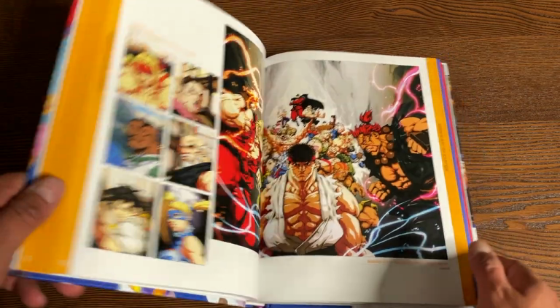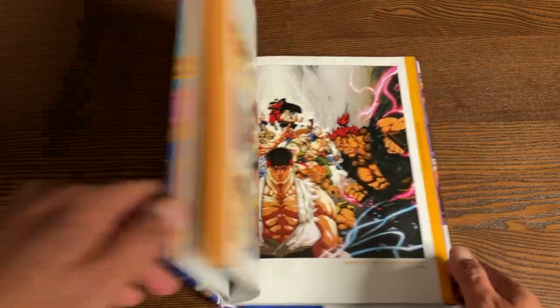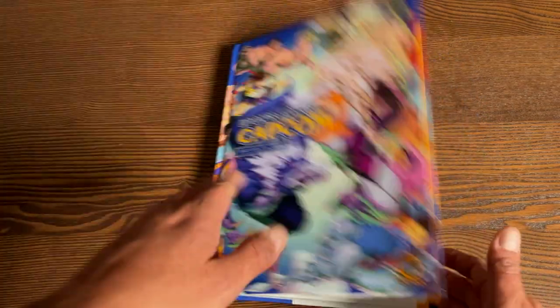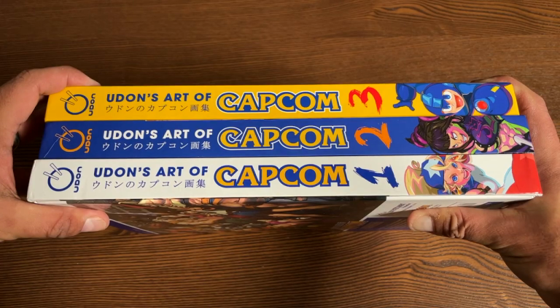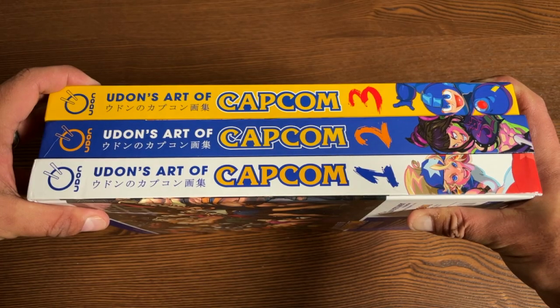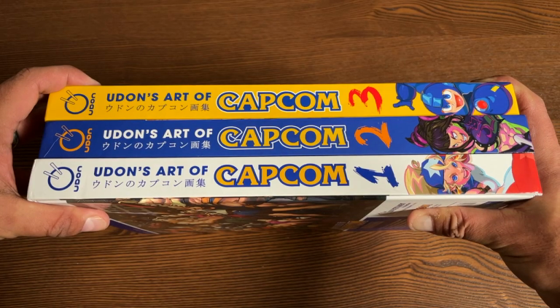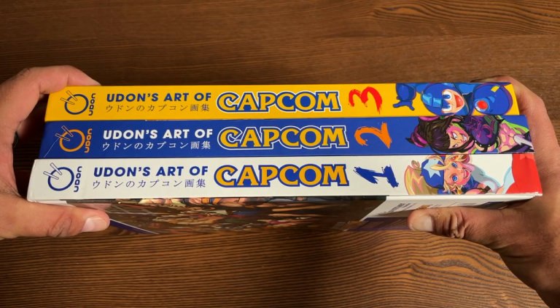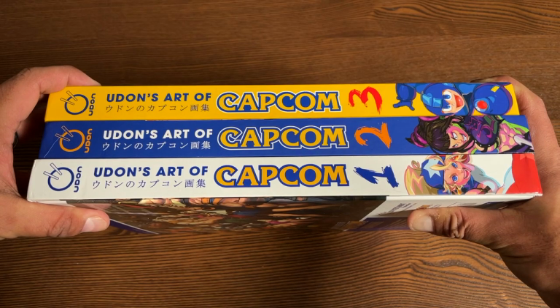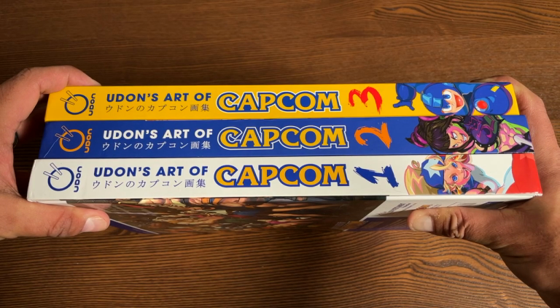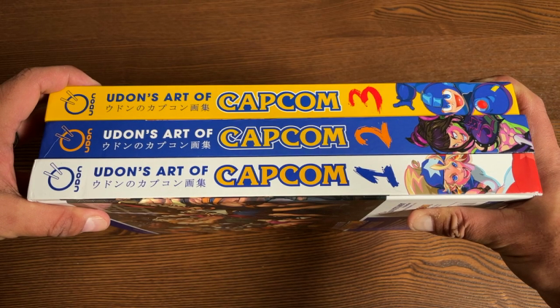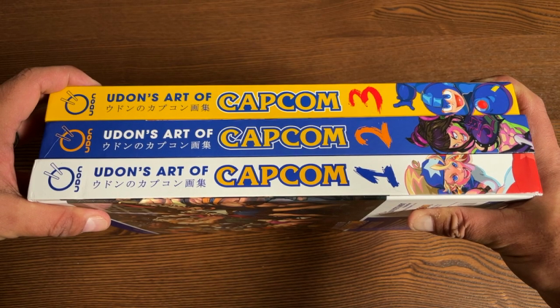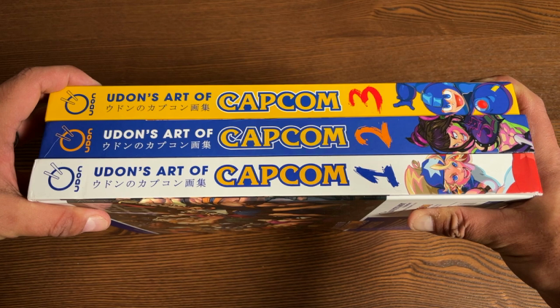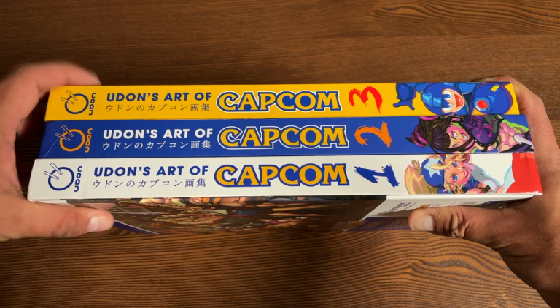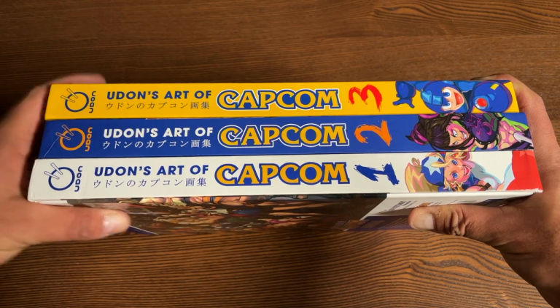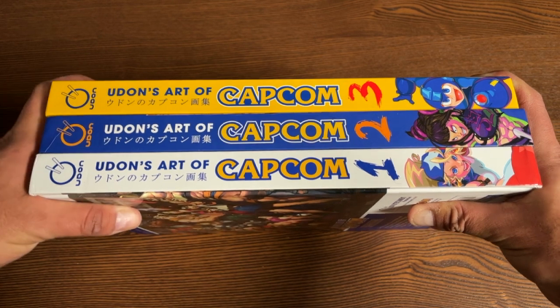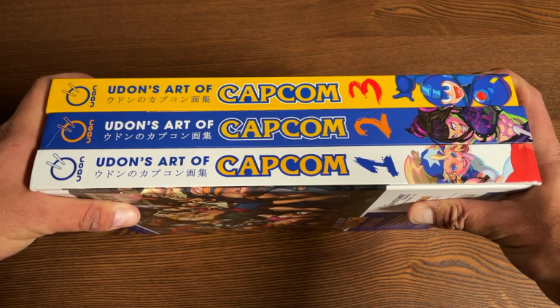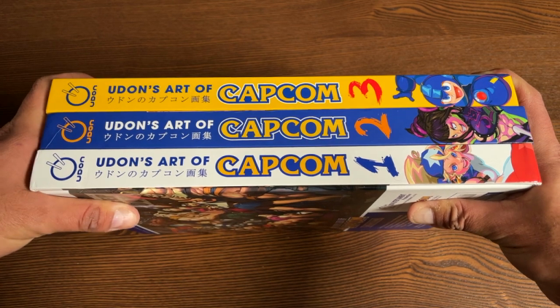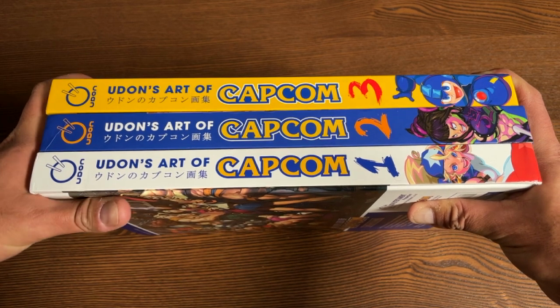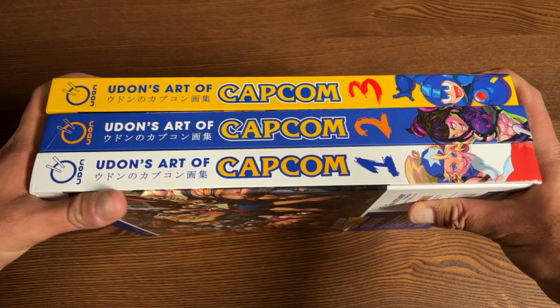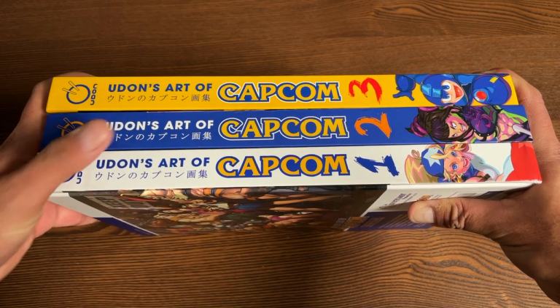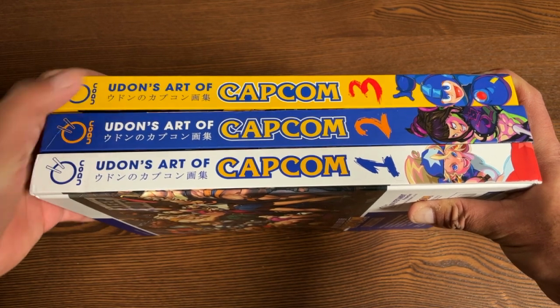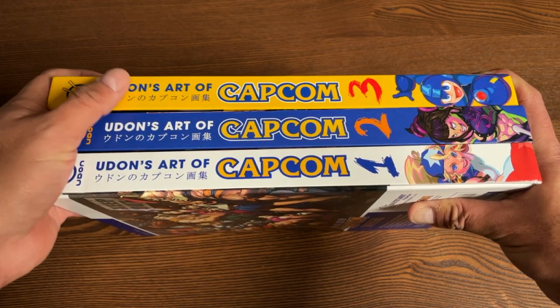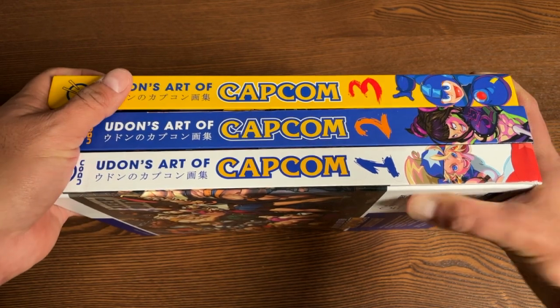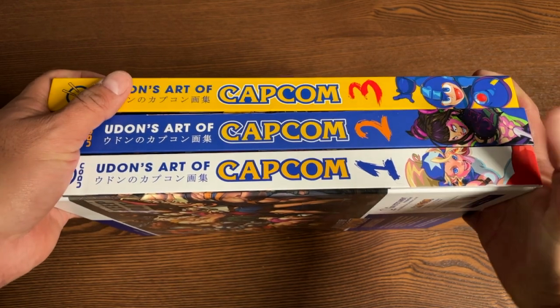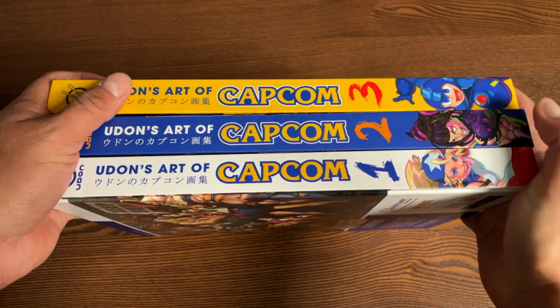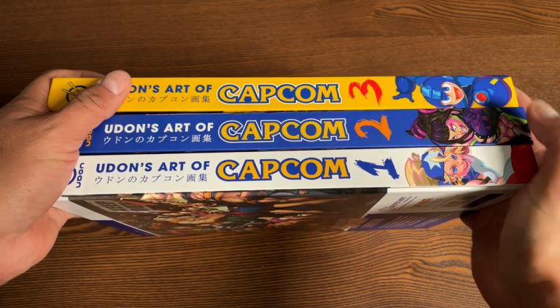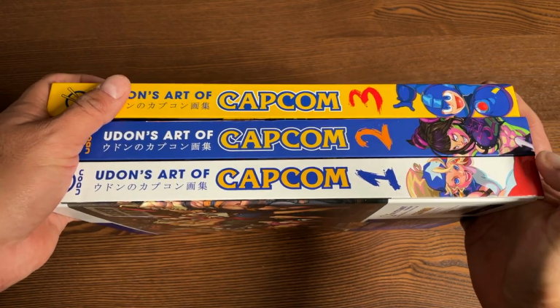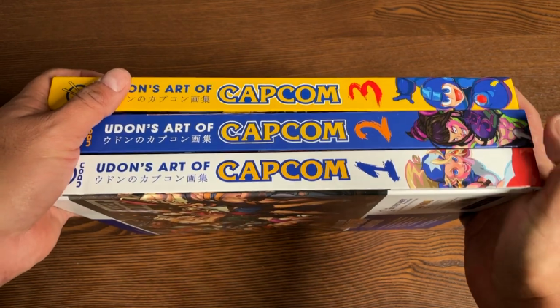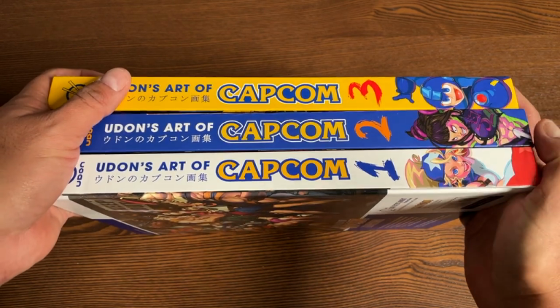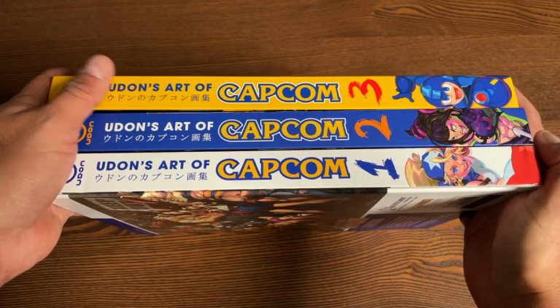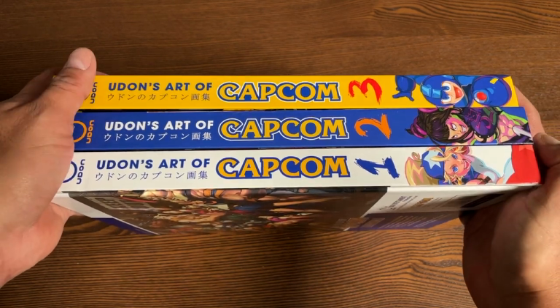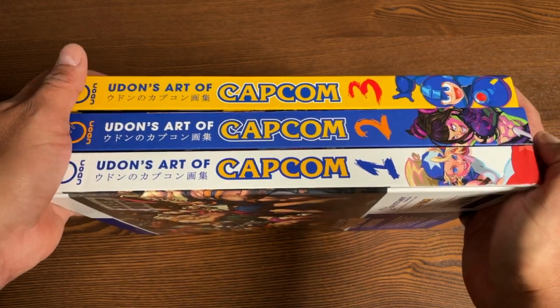And let's keep going — we've got one more. Here's what all three of the spines look like together. You have different colors and different characters from different games.